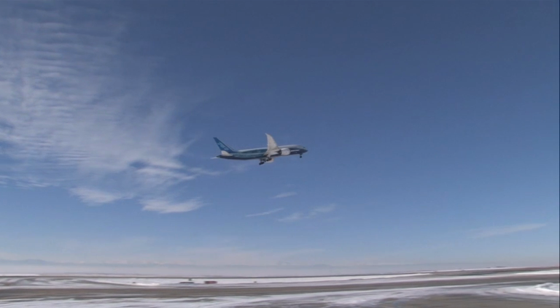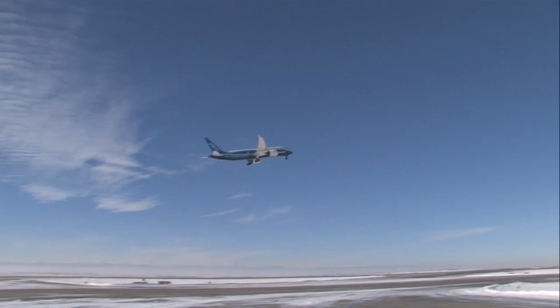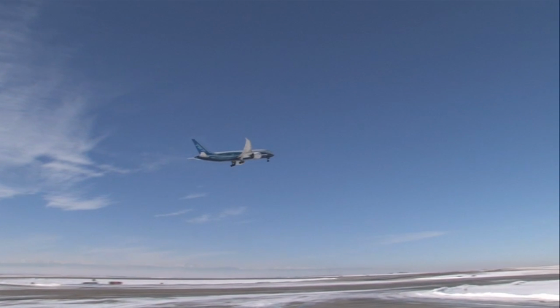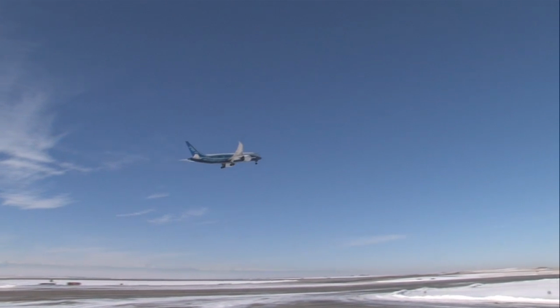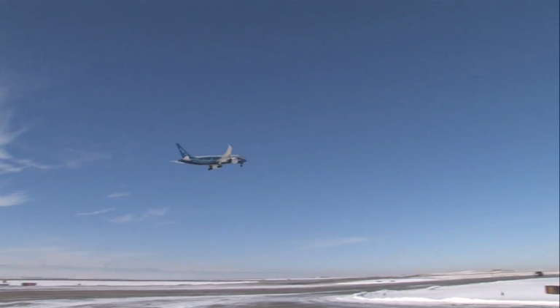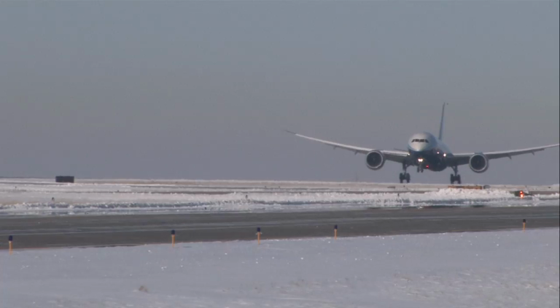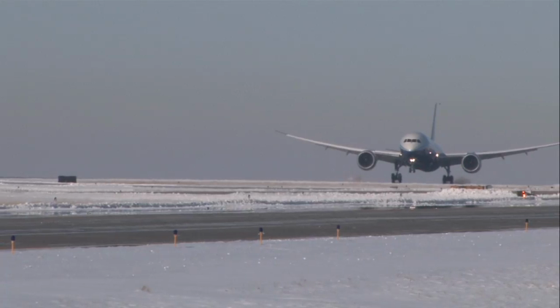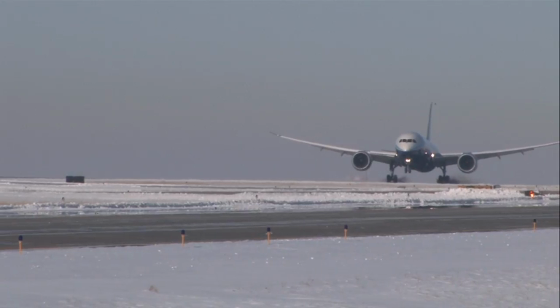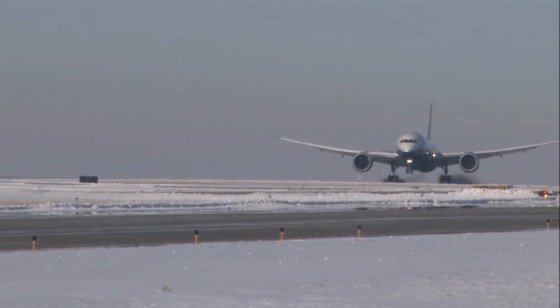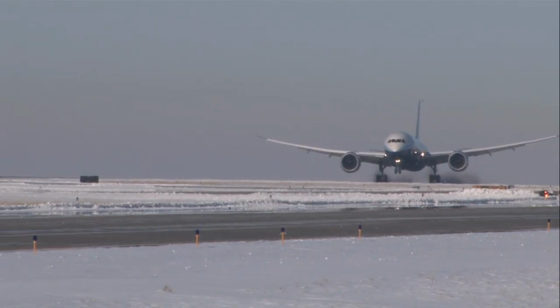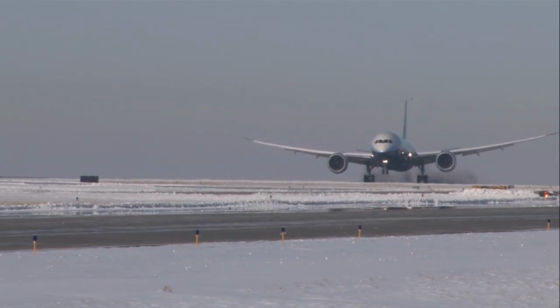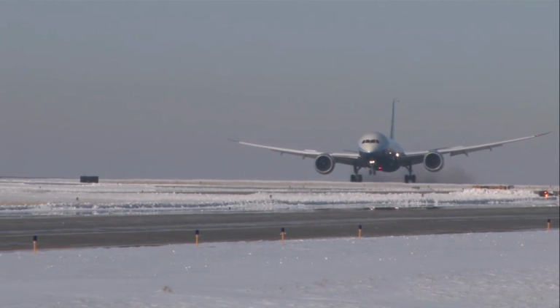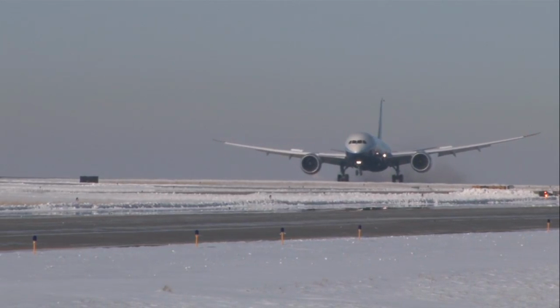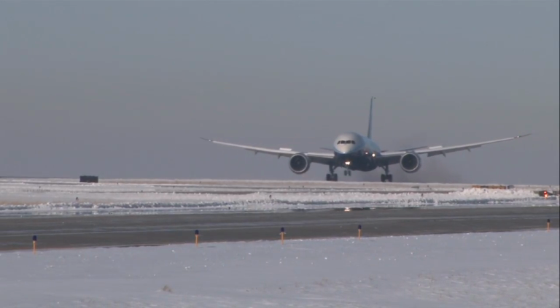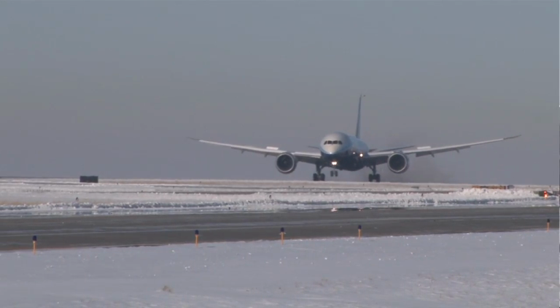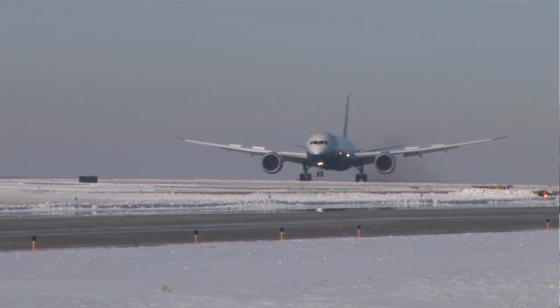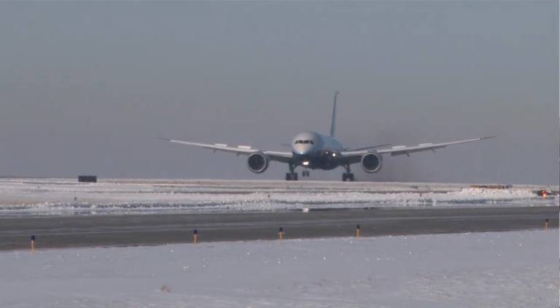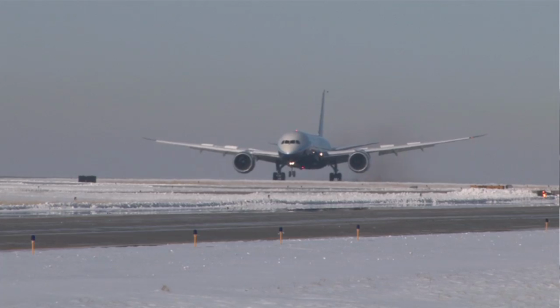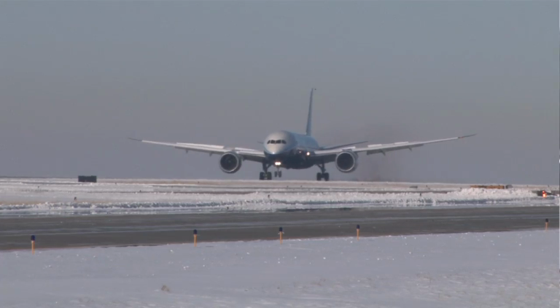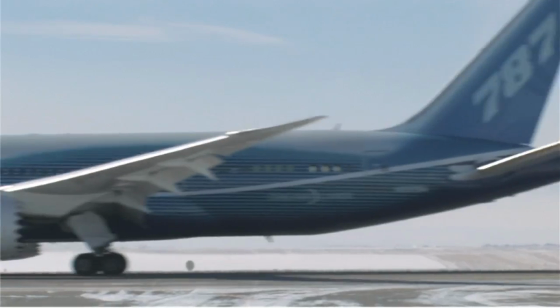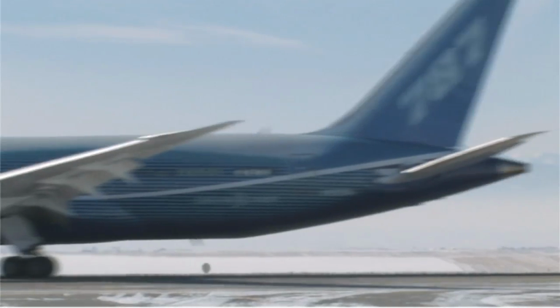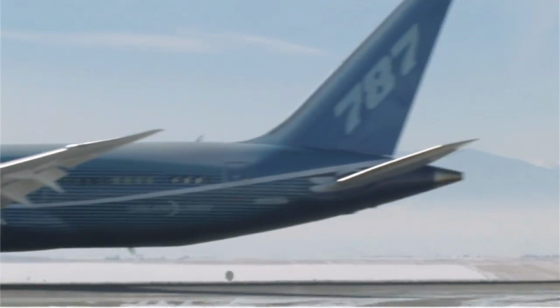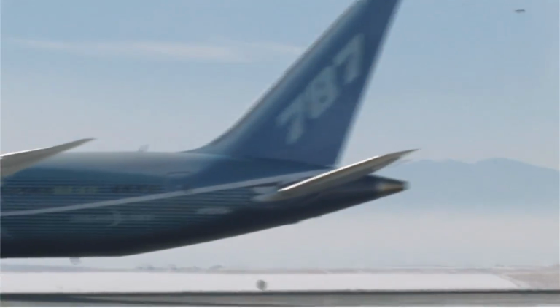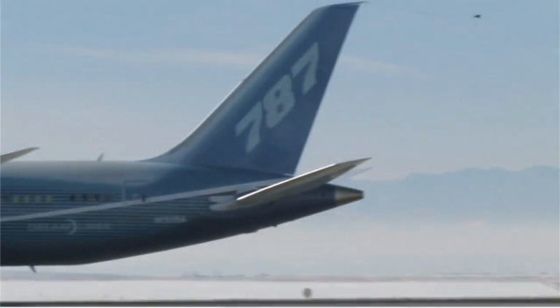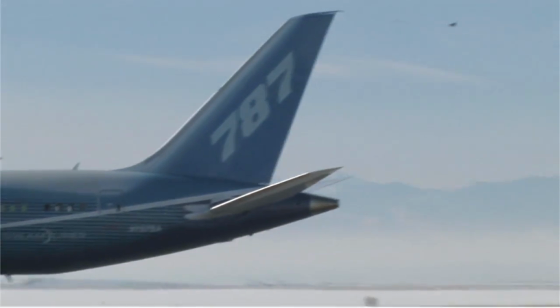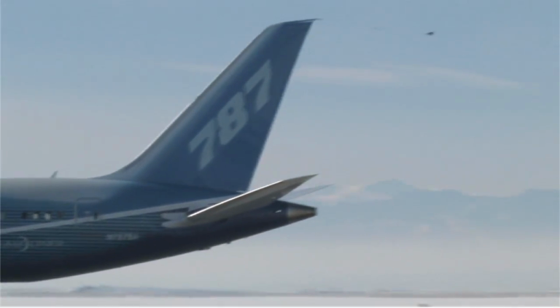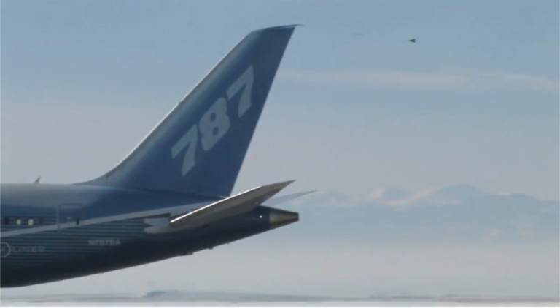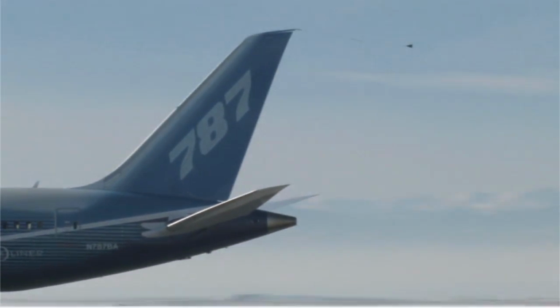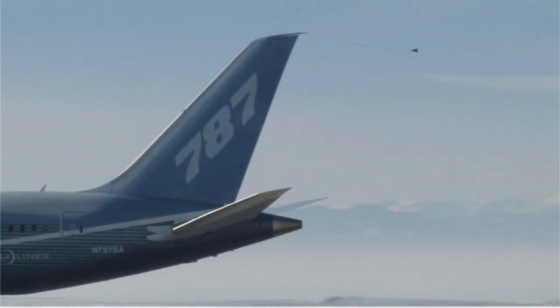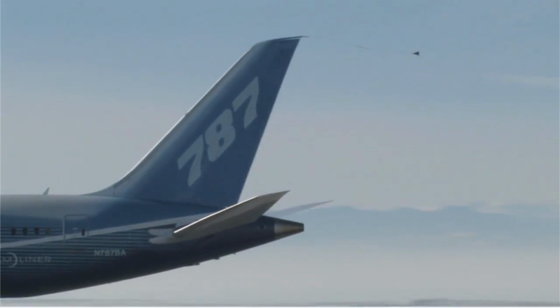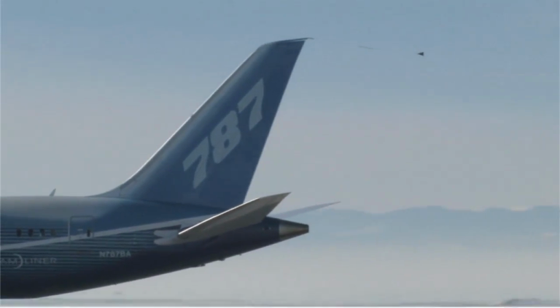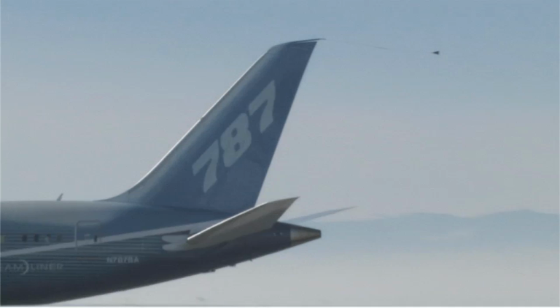We can't wait to see this plane in the market. It means a lot to us. We're so excited to see it come in today at Denver International Airport.